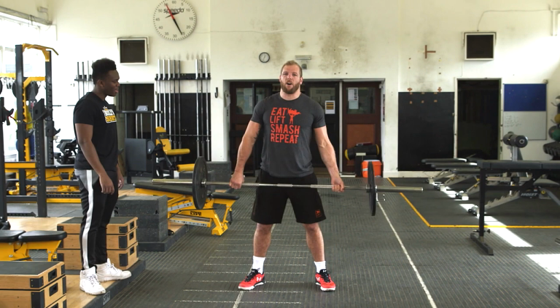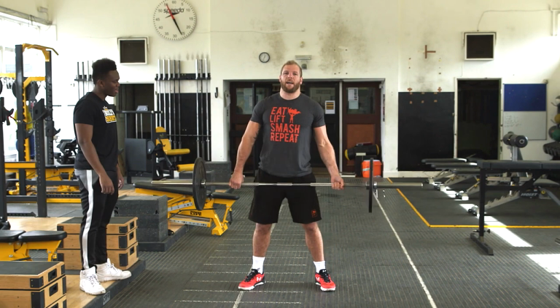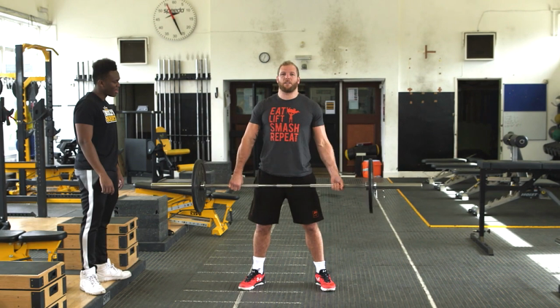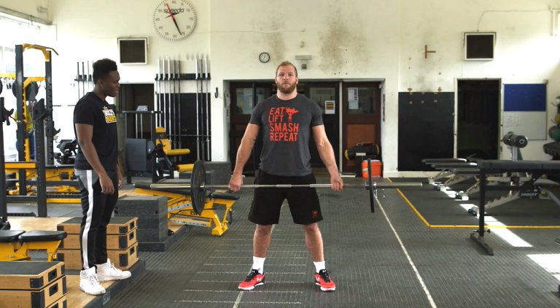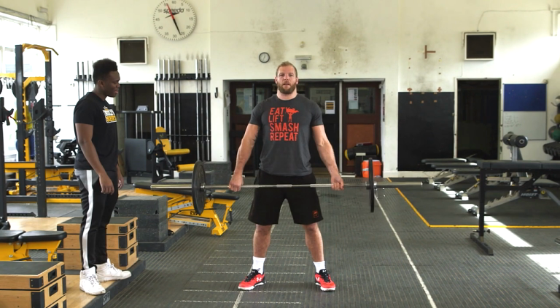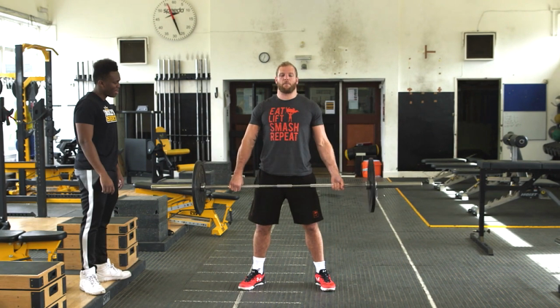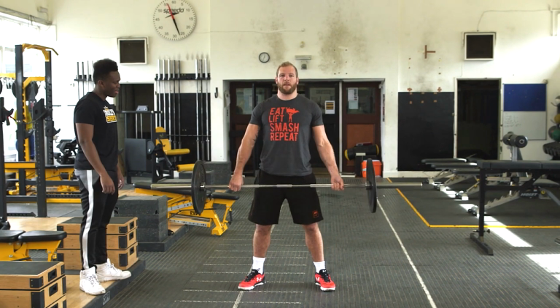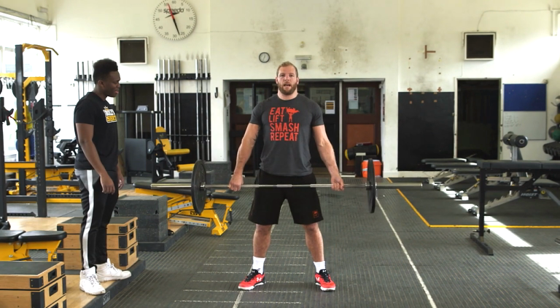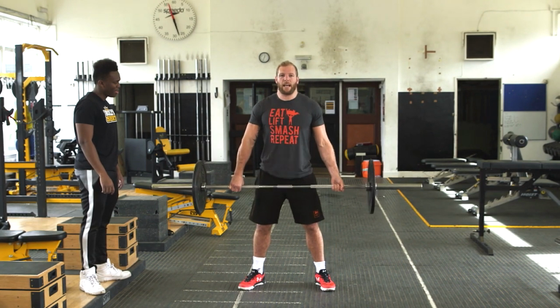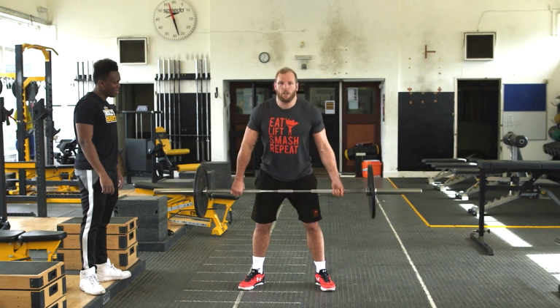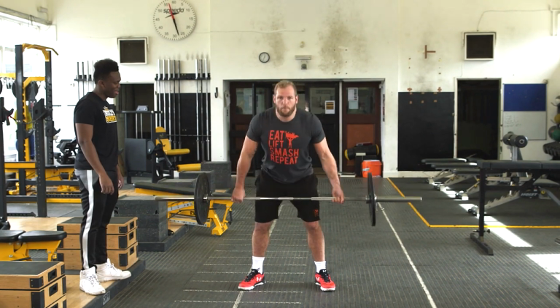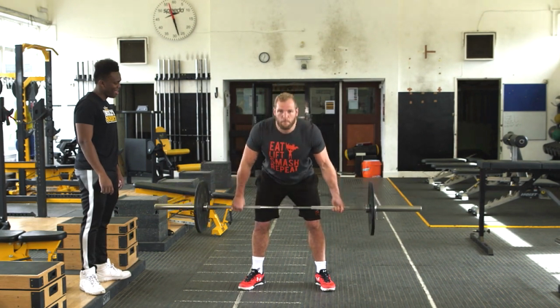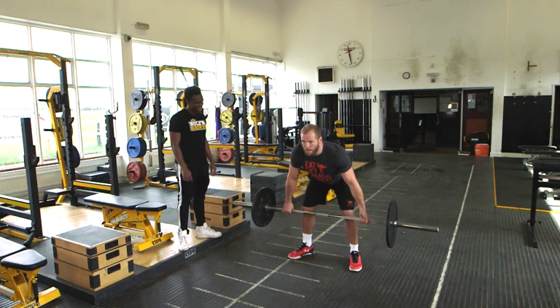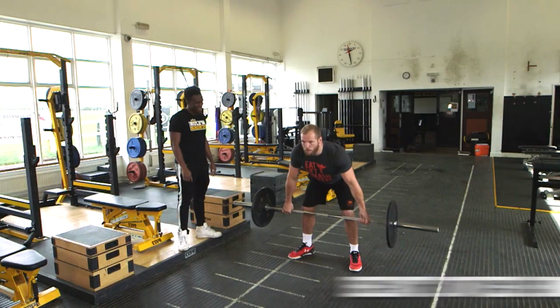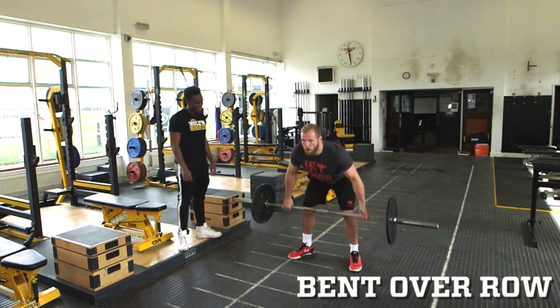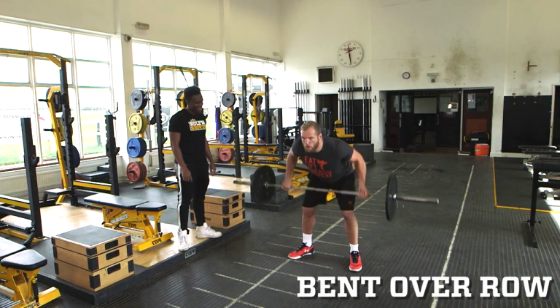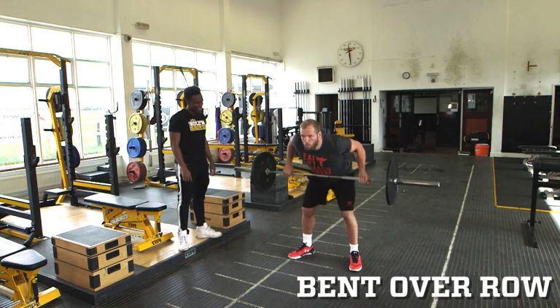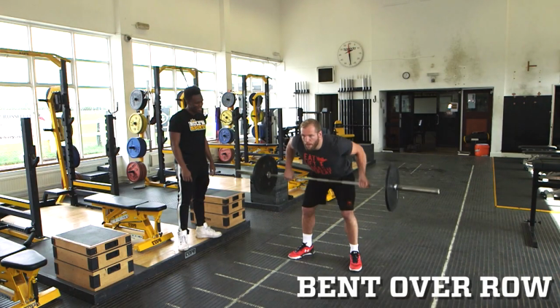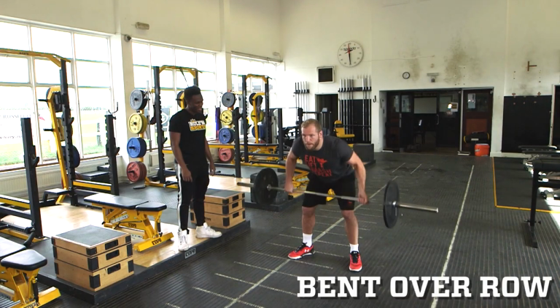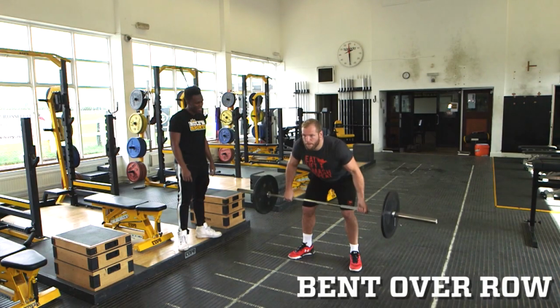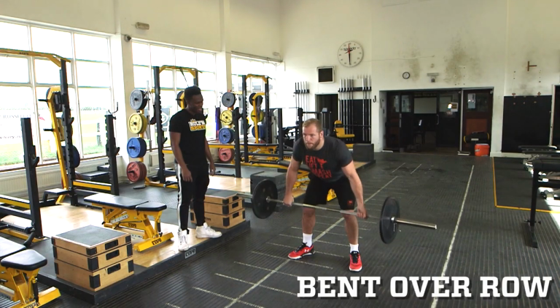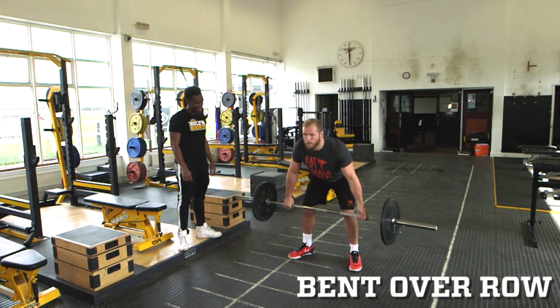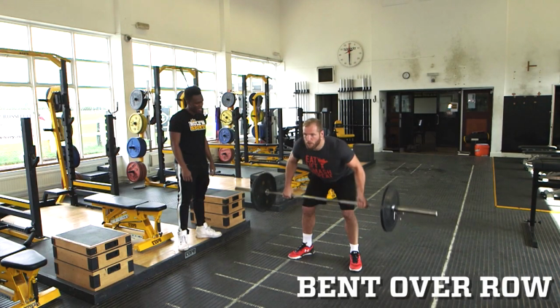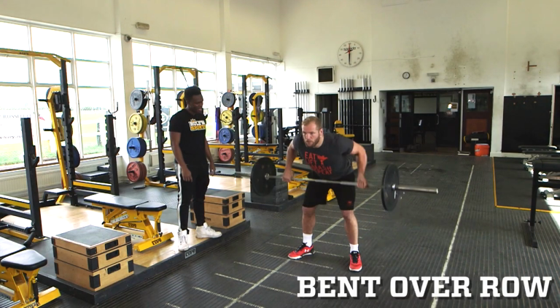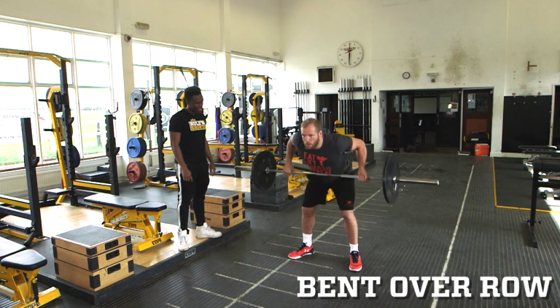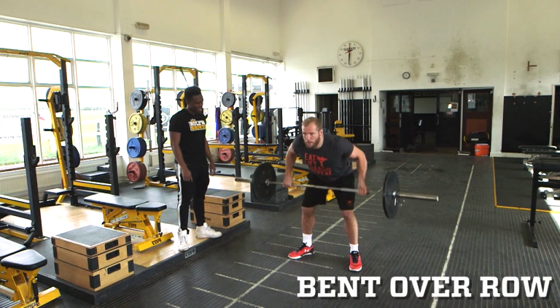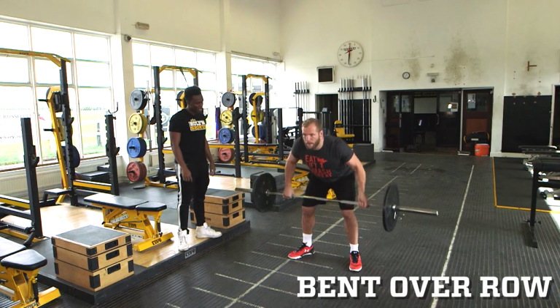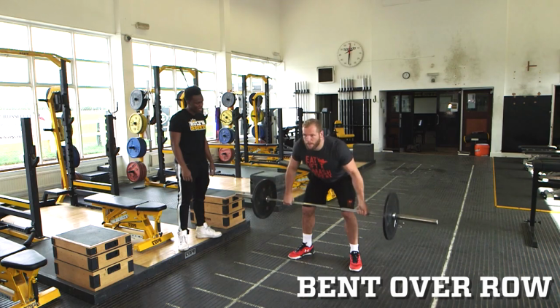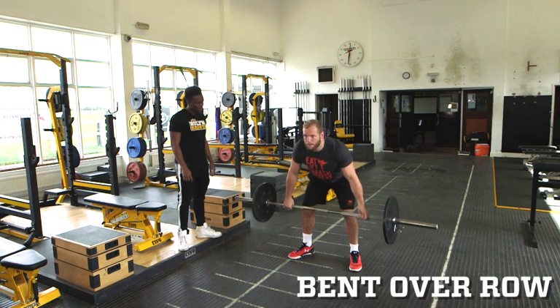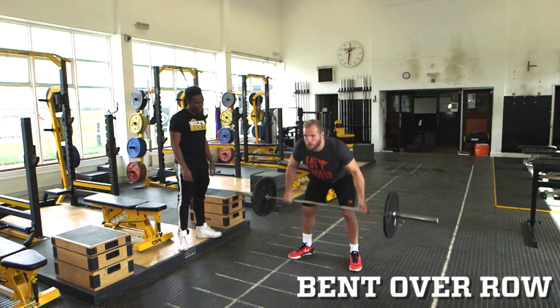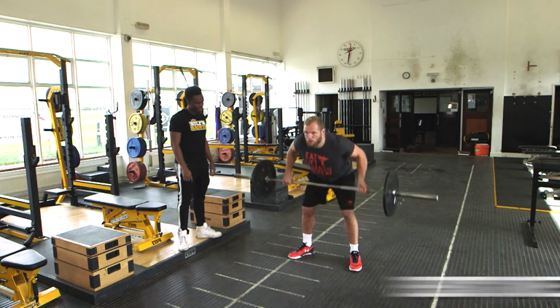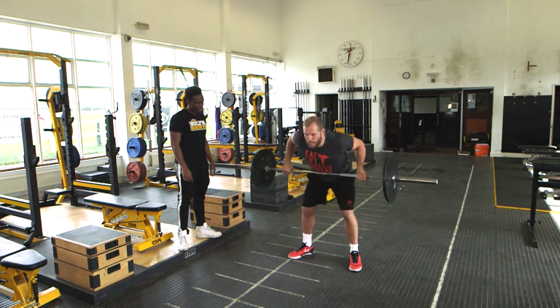I can't count — I'll play rugby. Okay, bent over row. One, two, three.